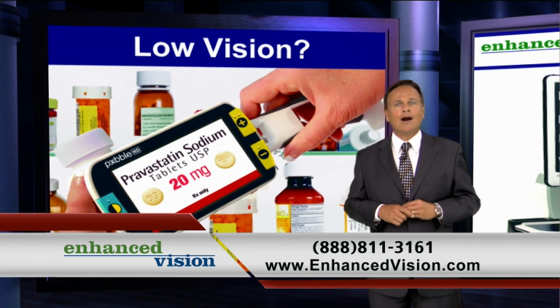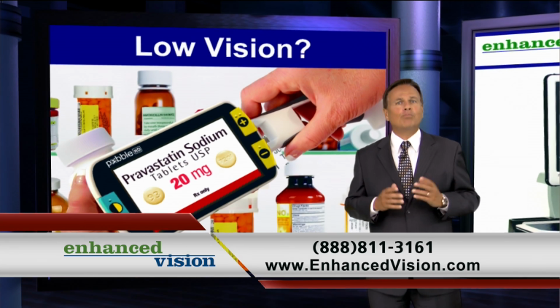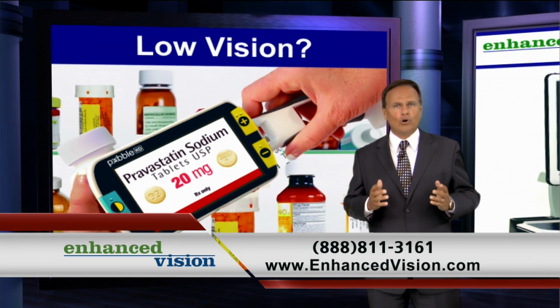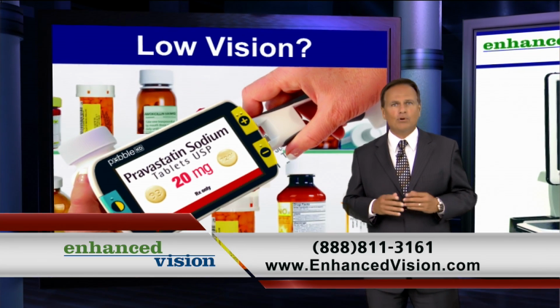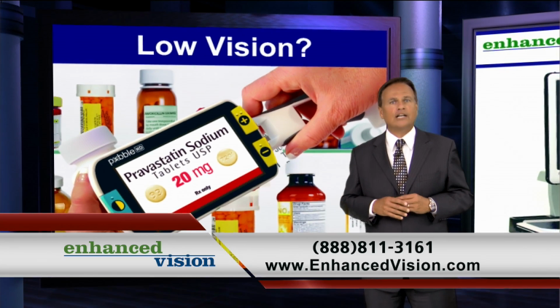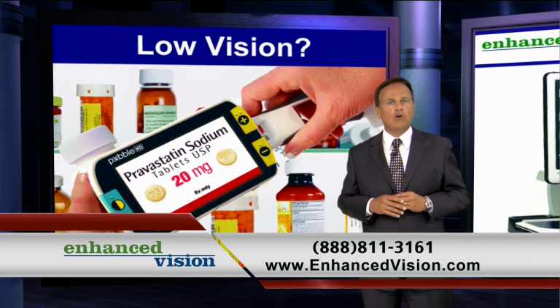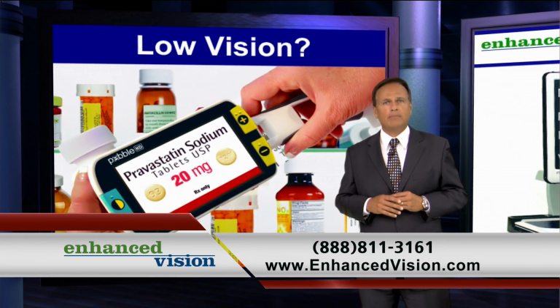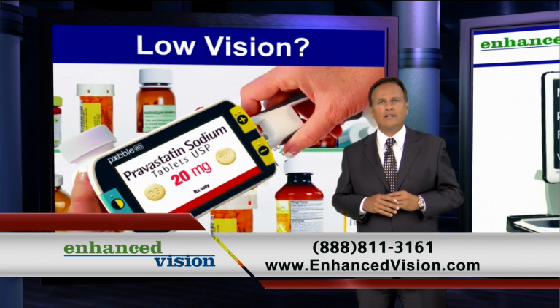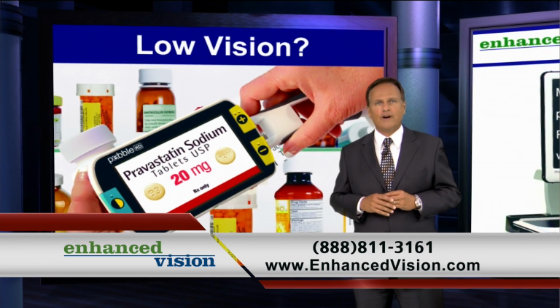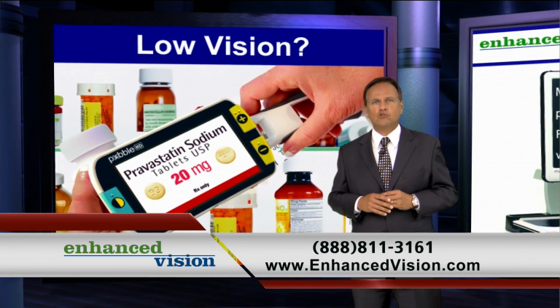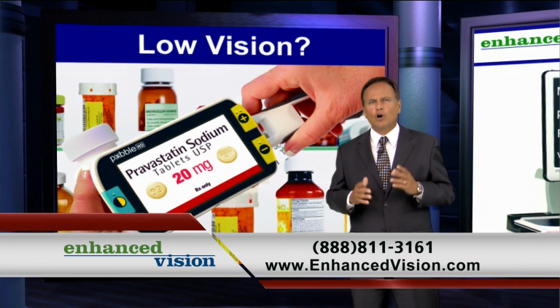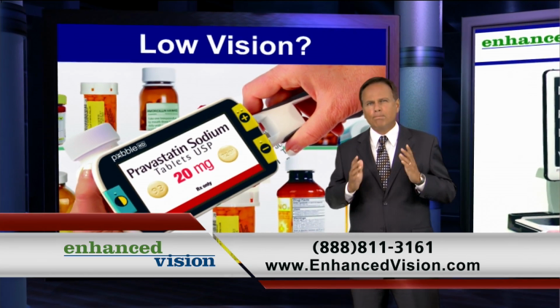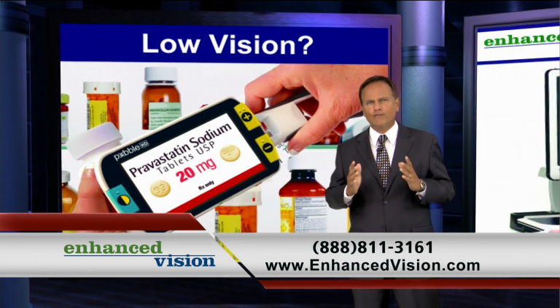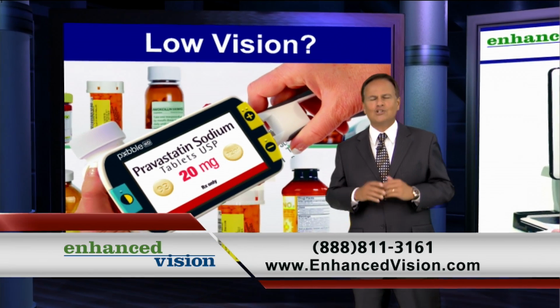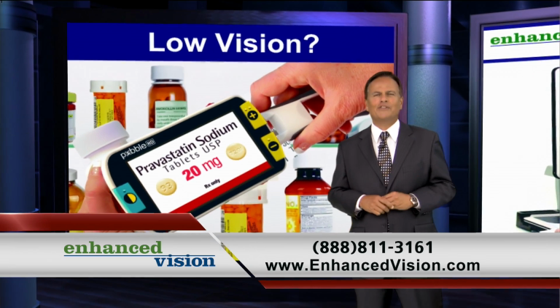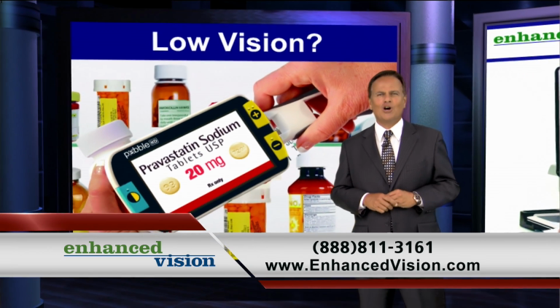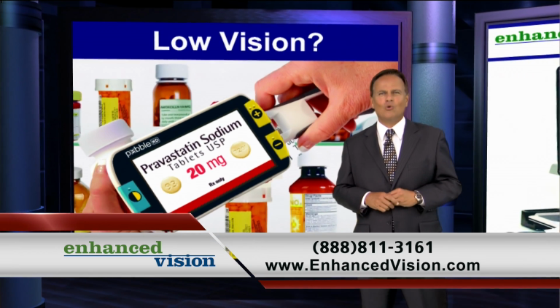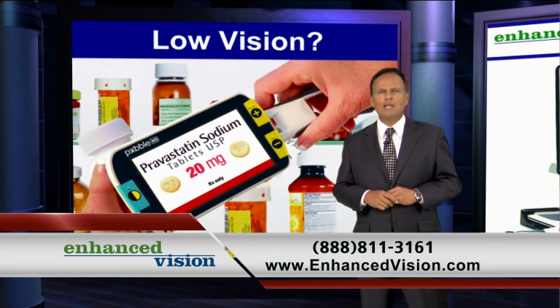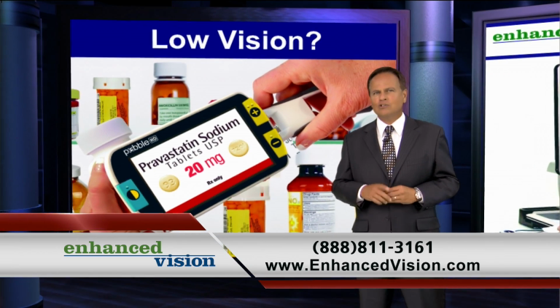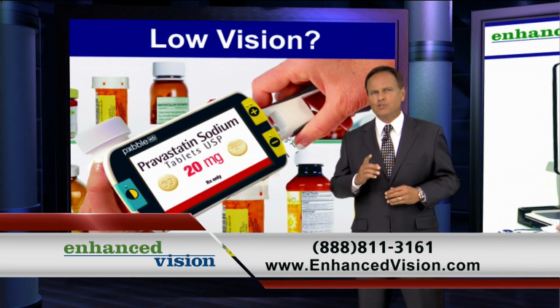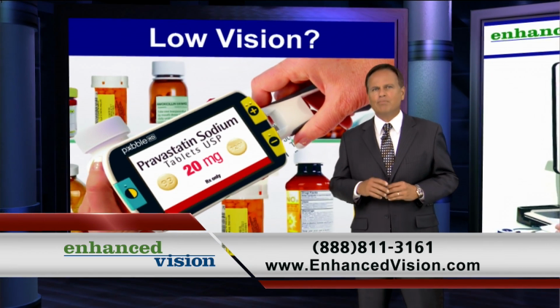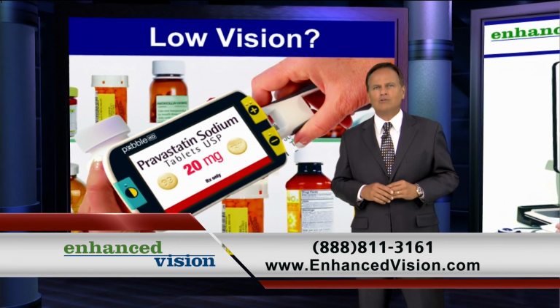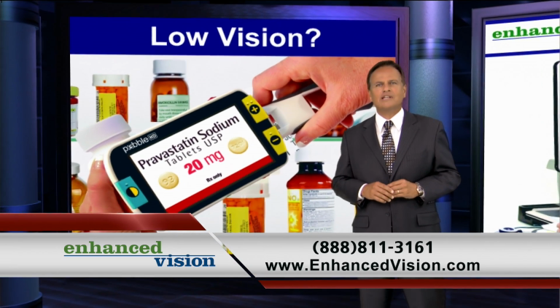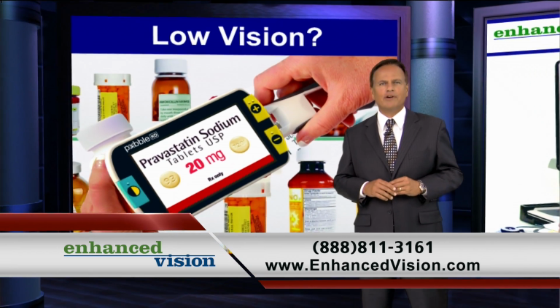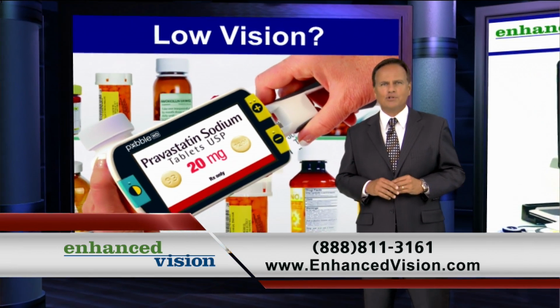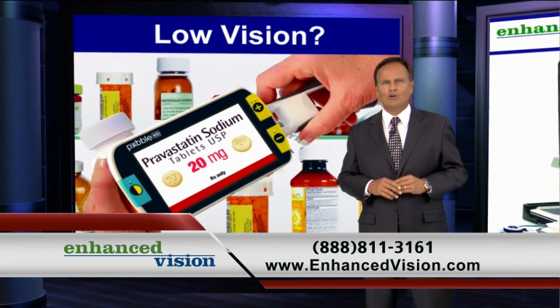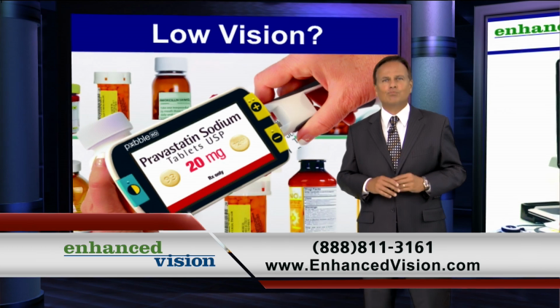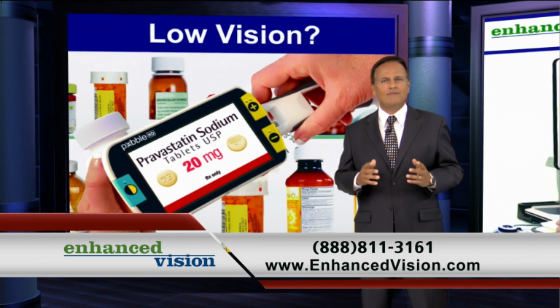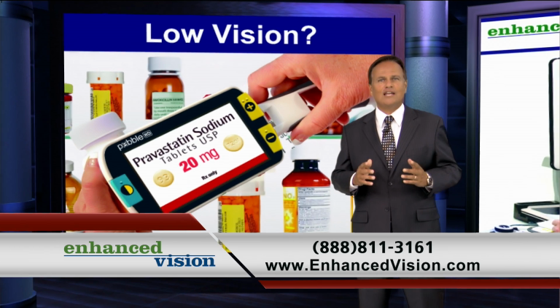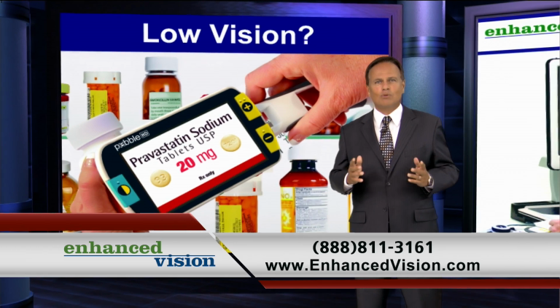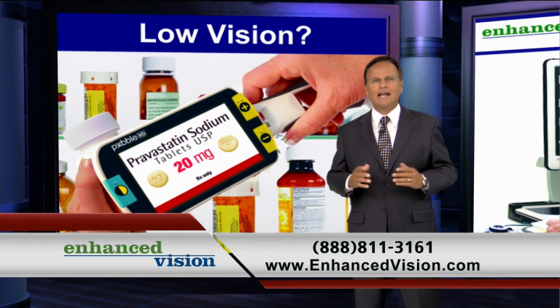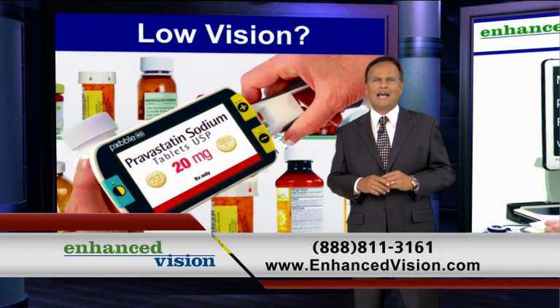Our portable electronic magnifiers are perfect on the go. Clip to your belt, carry in your purse, briefcase, or backpack.